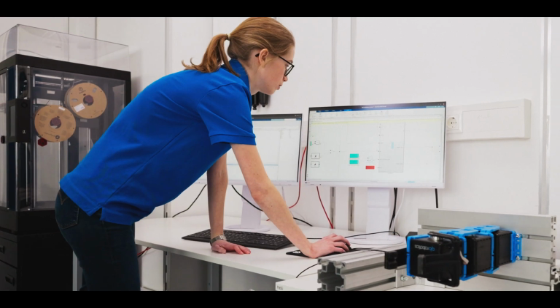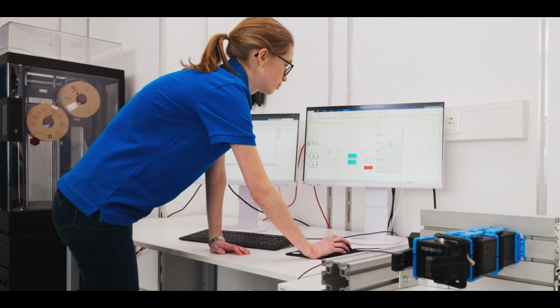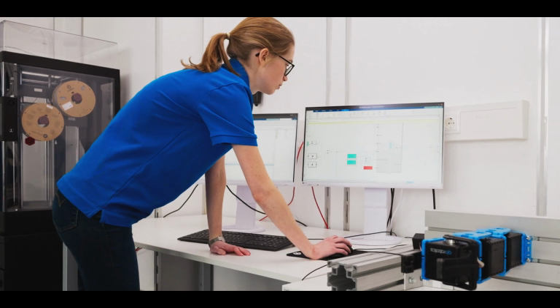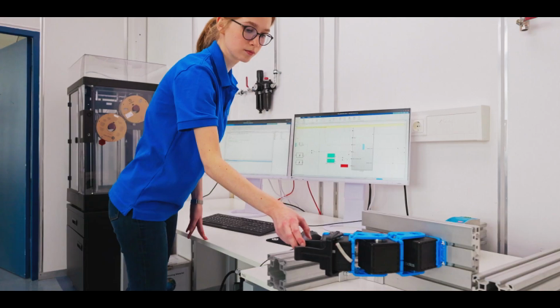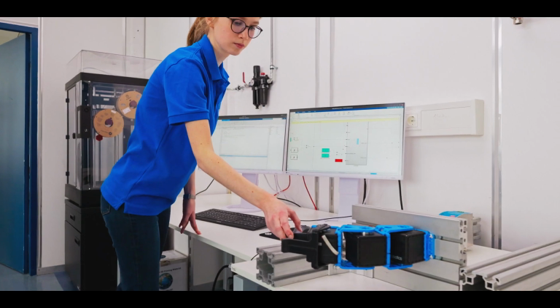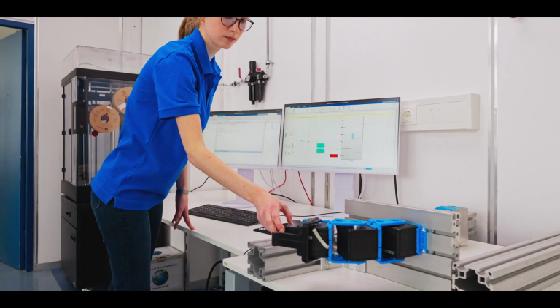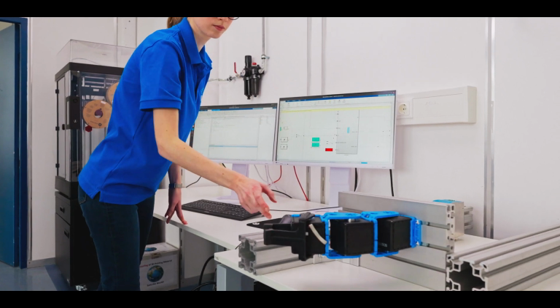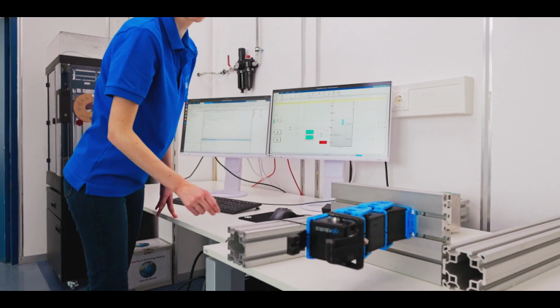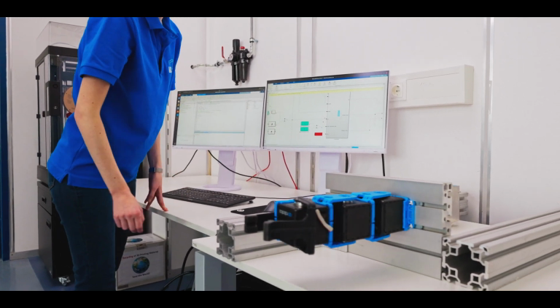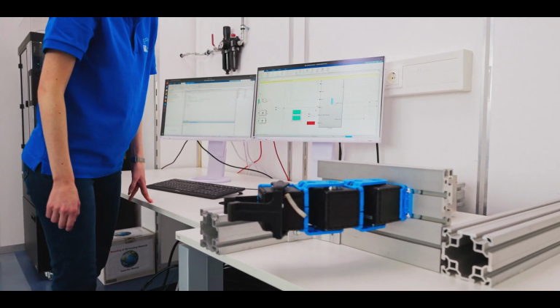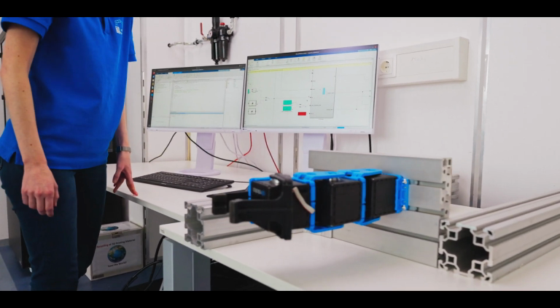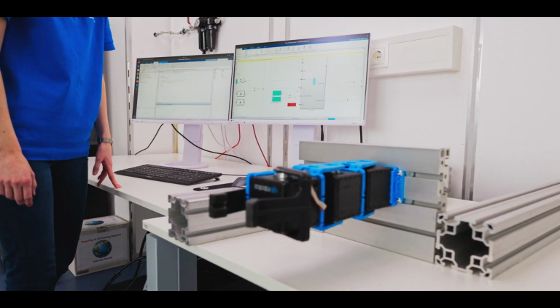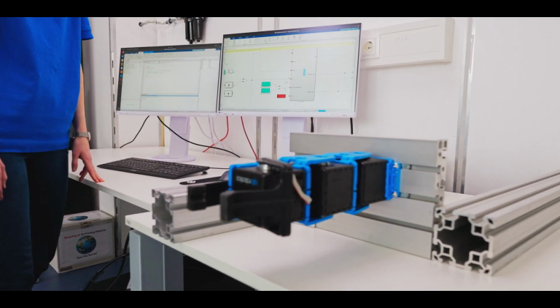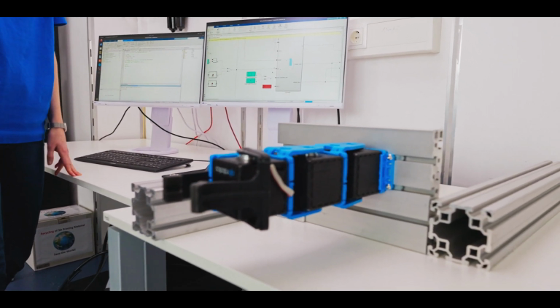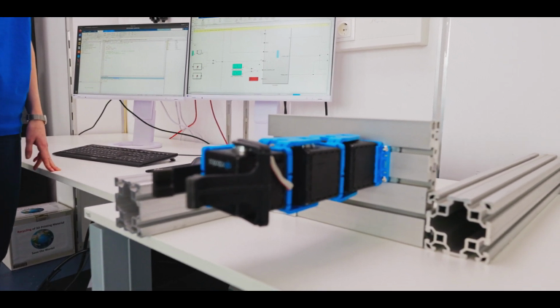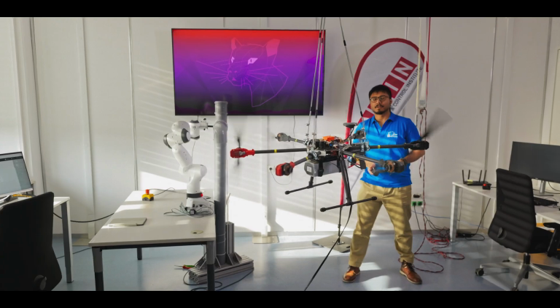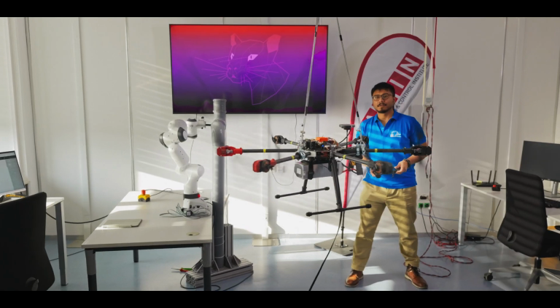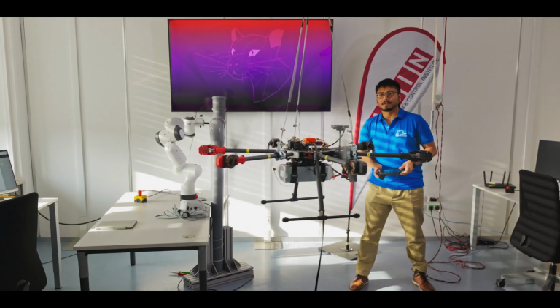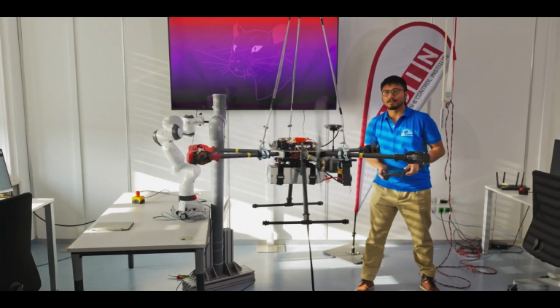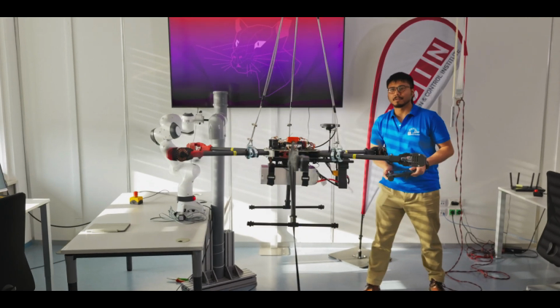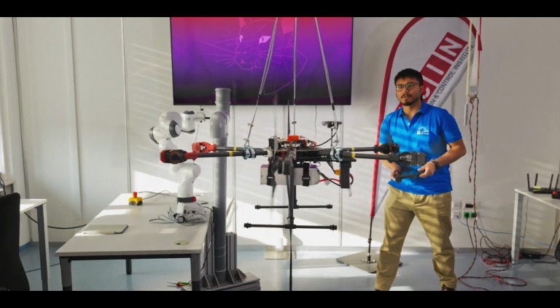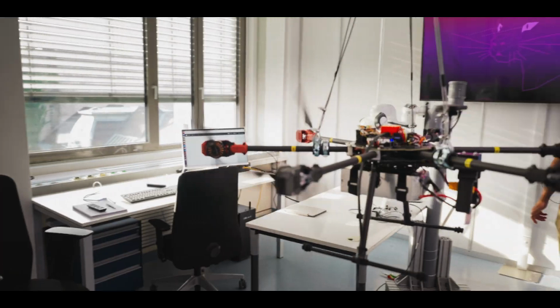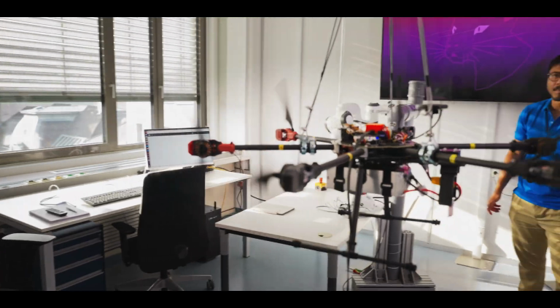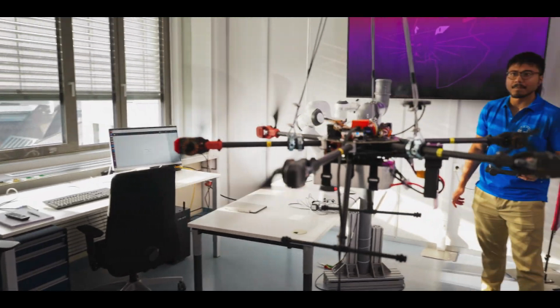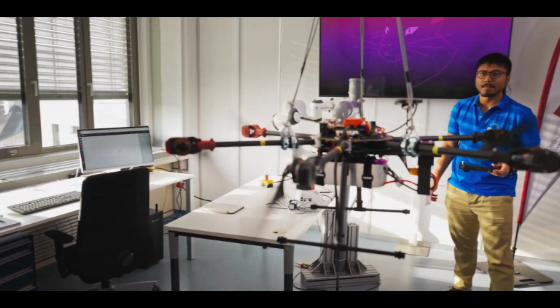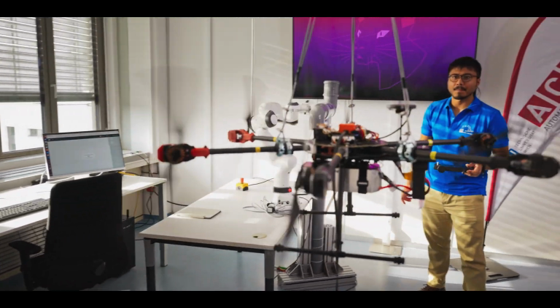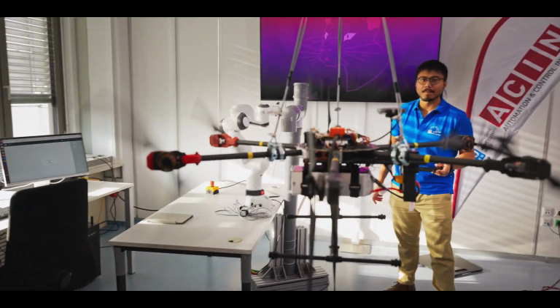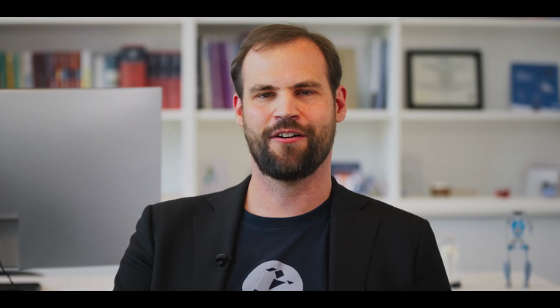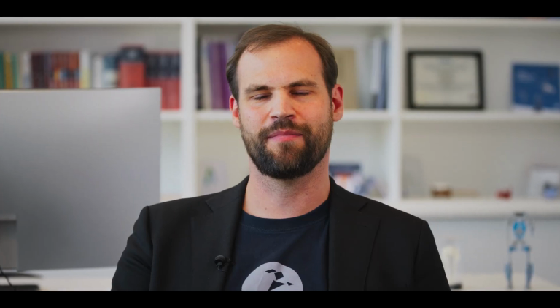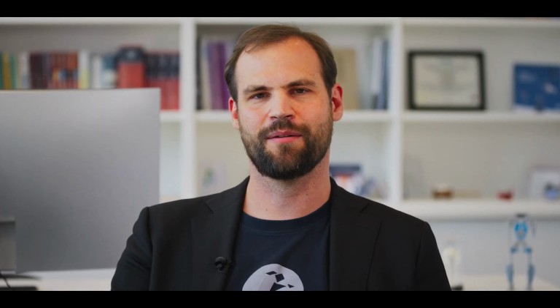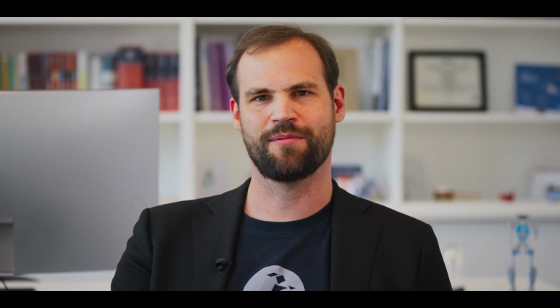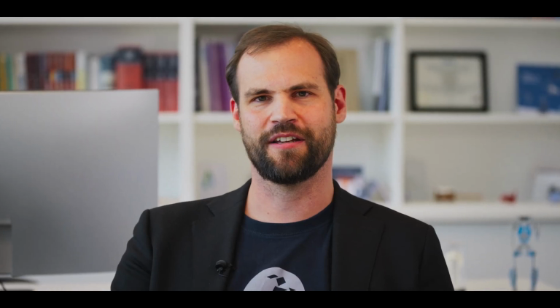Franka MATLAB represents the integration of cutting-edge robotic hardware with the power and versatility of MATLAB and Simulink.